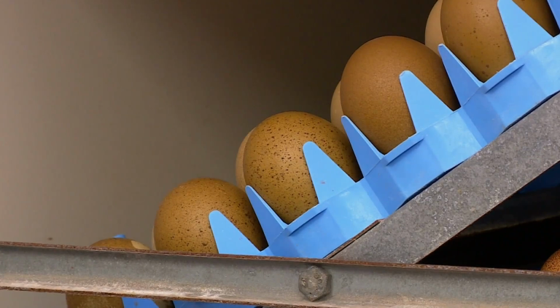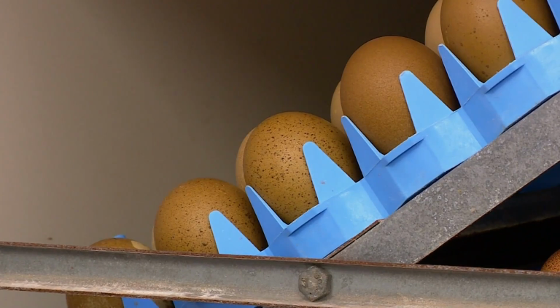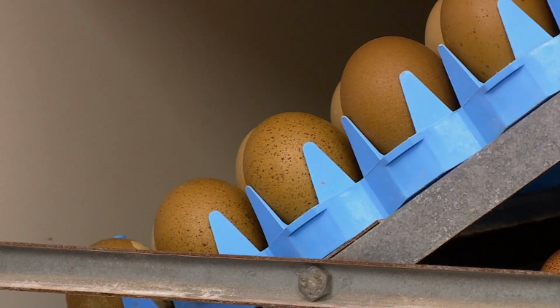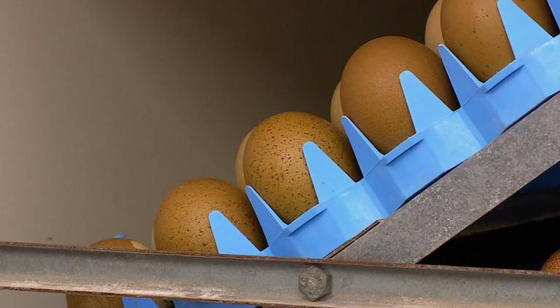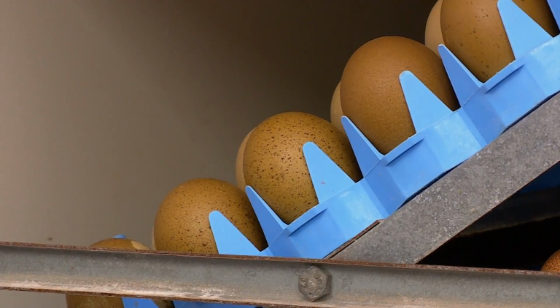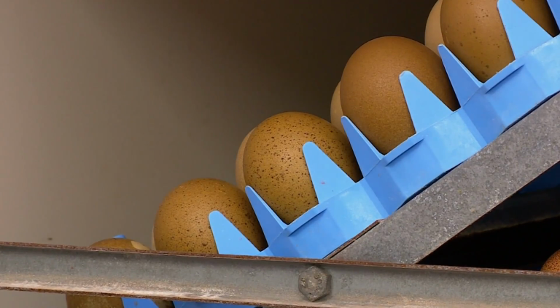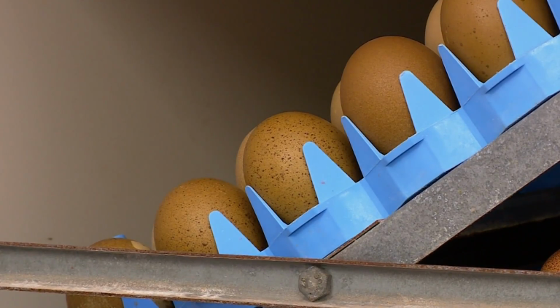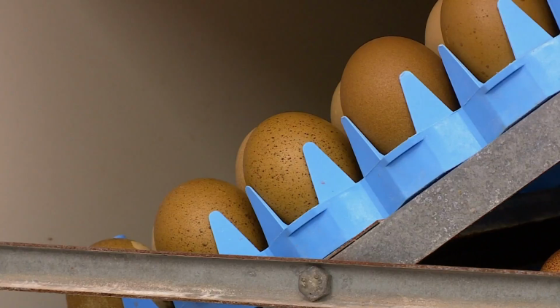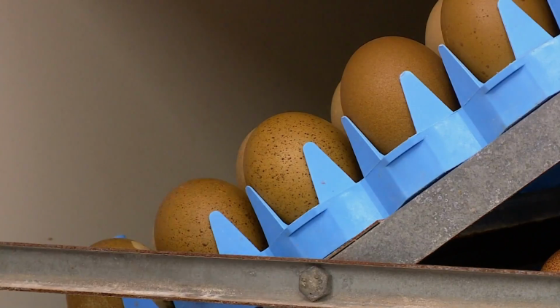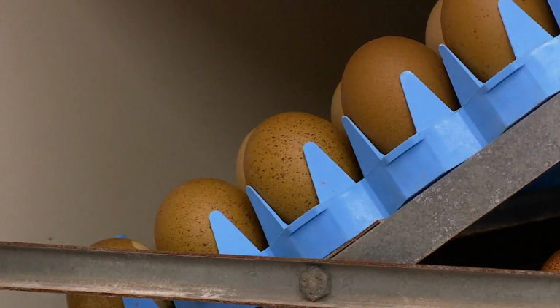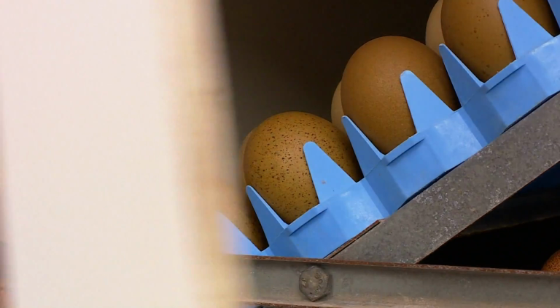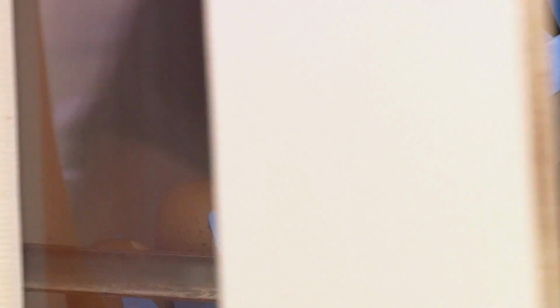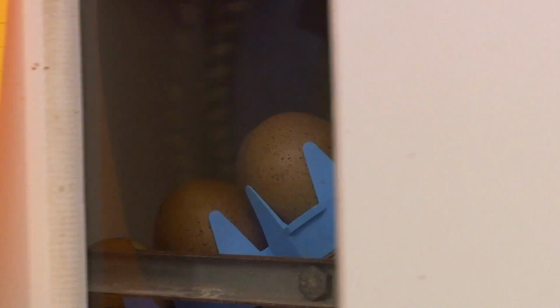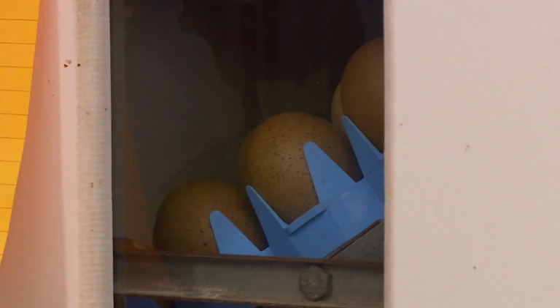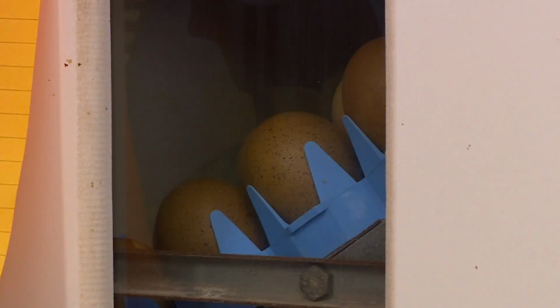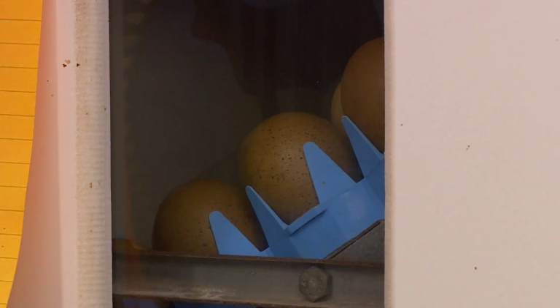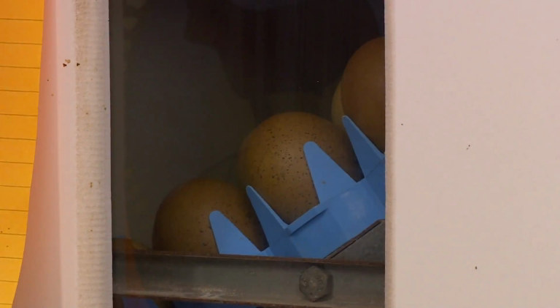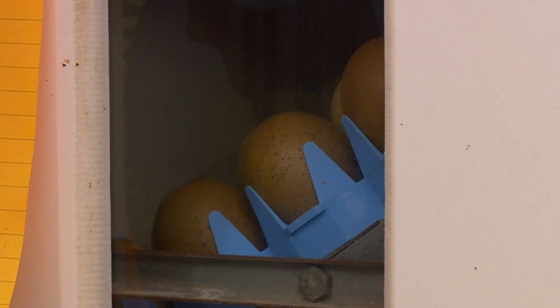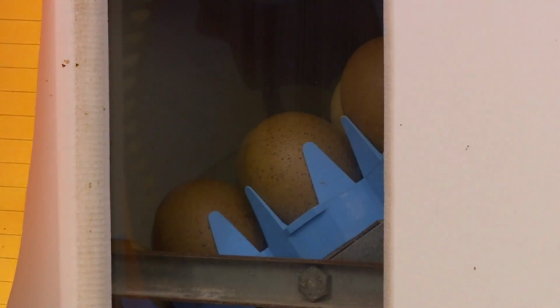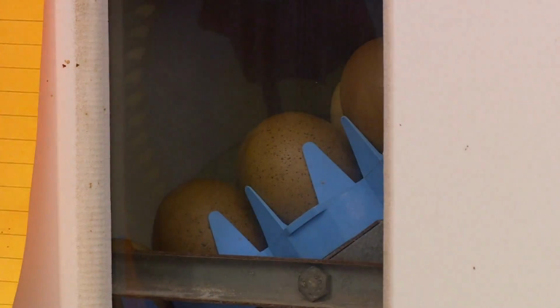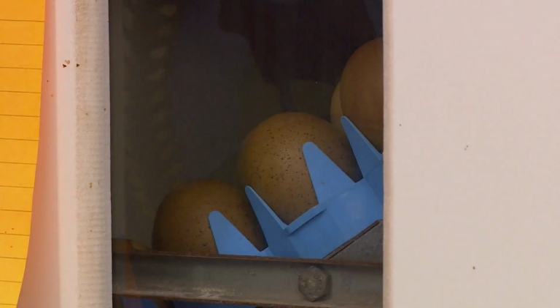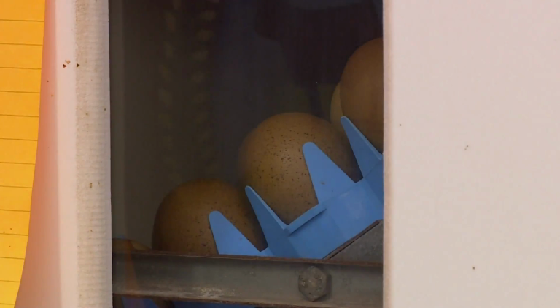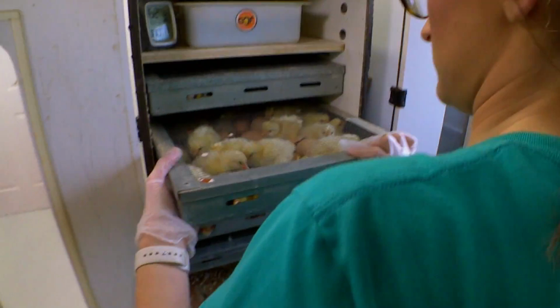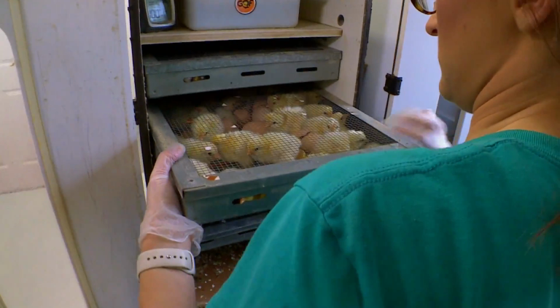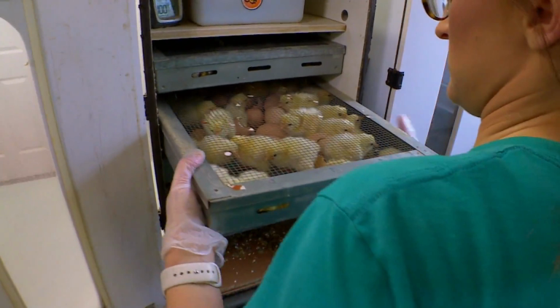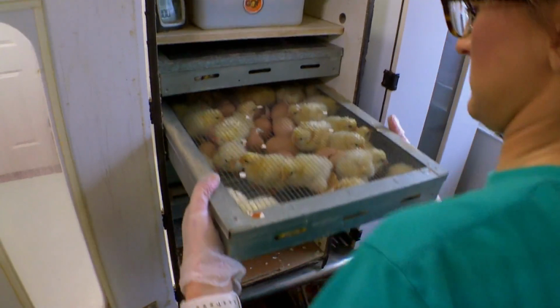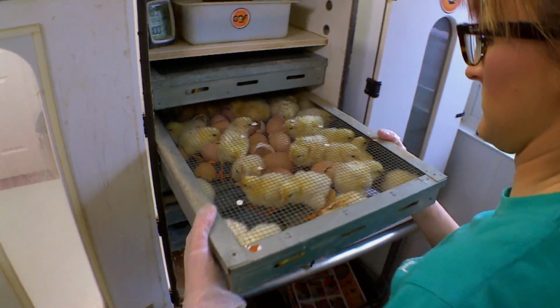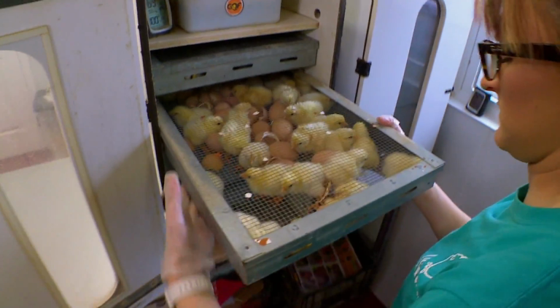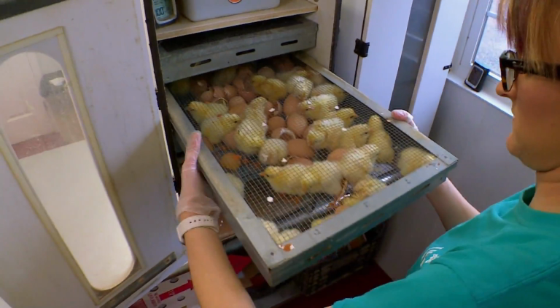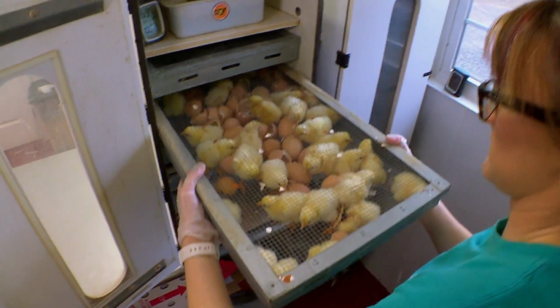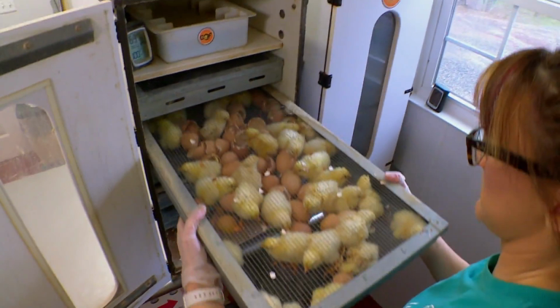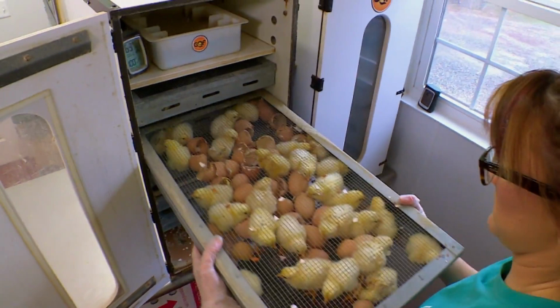After these eggs are set, it takes 21 days in the incubator and hatcher before they're ready to hatch.